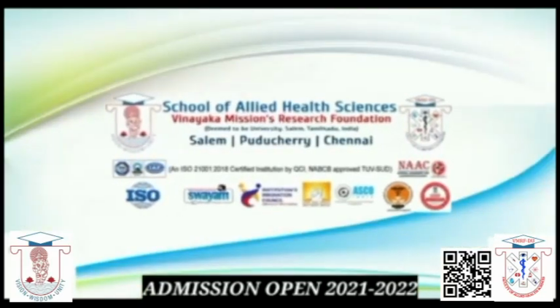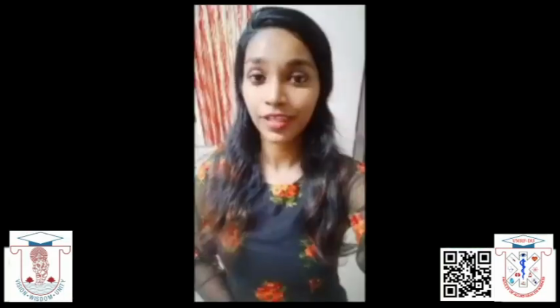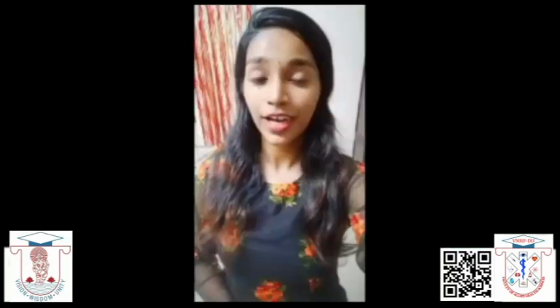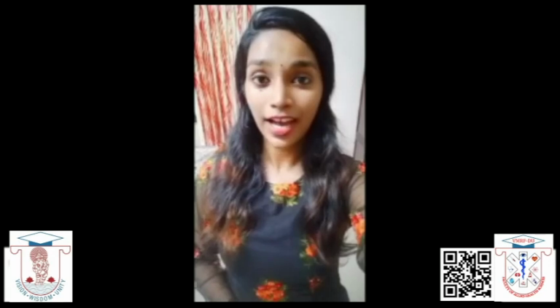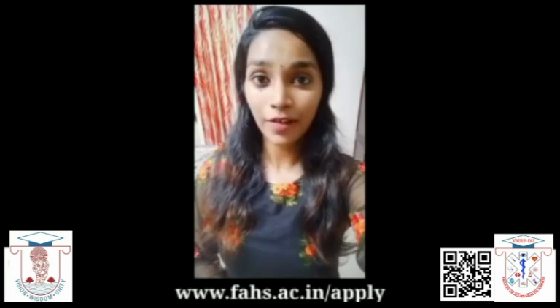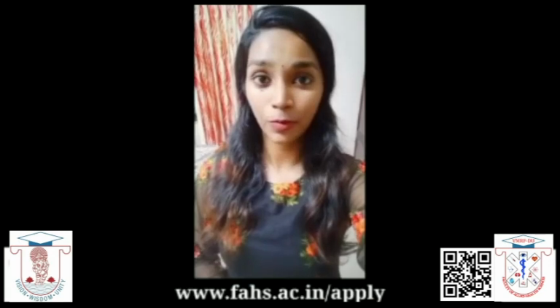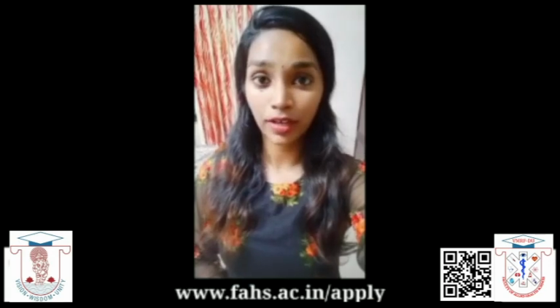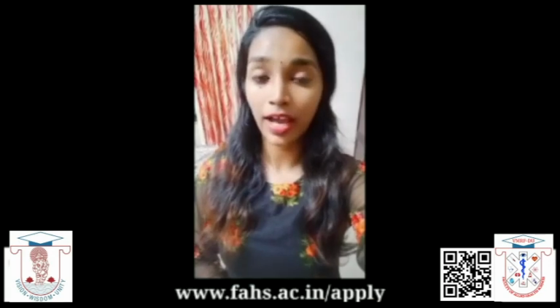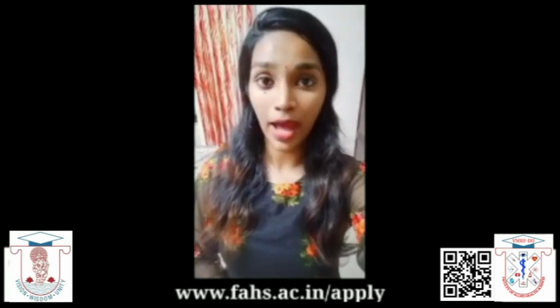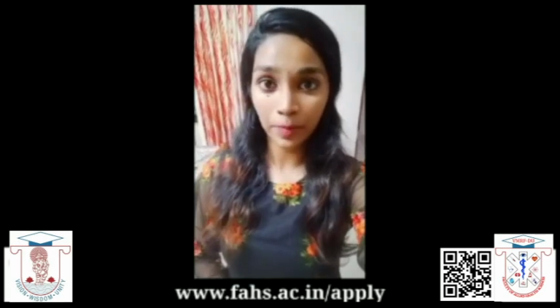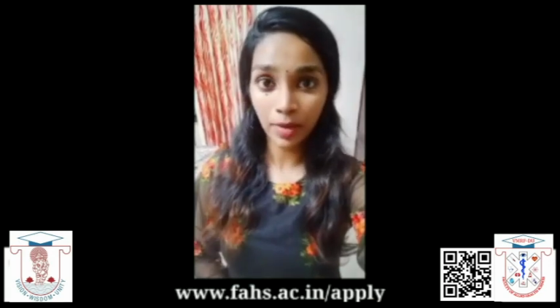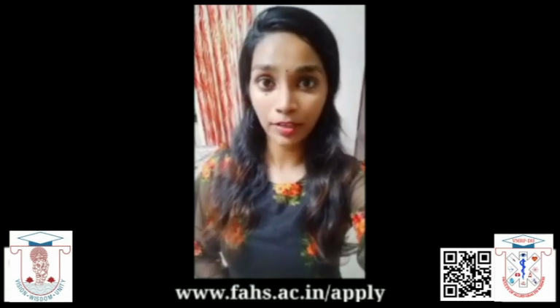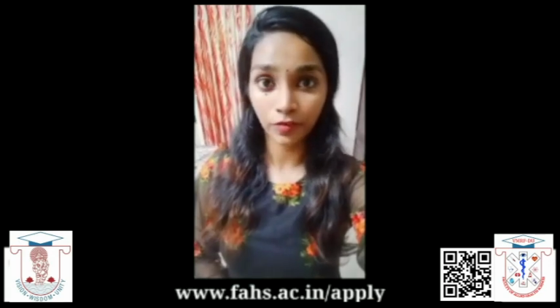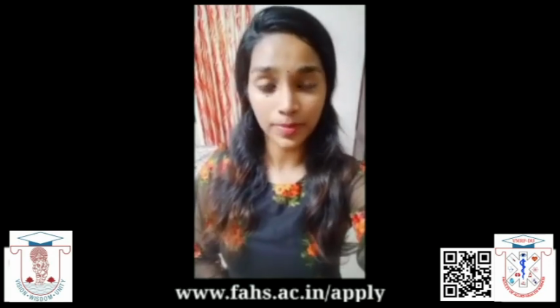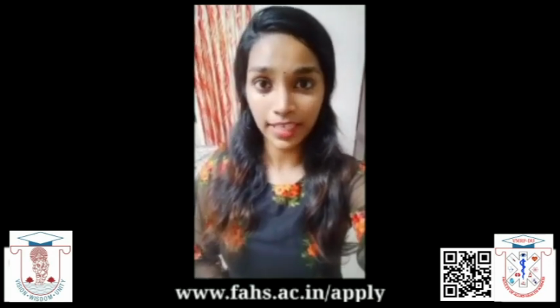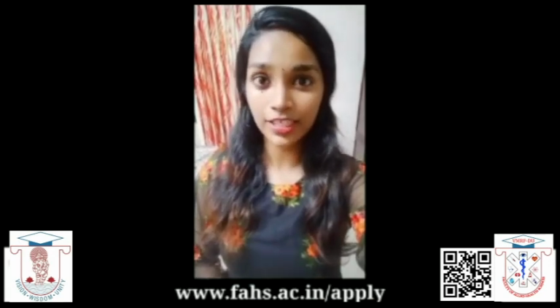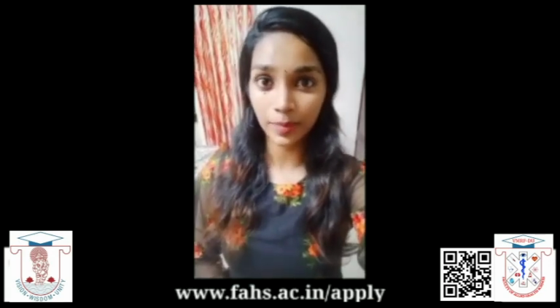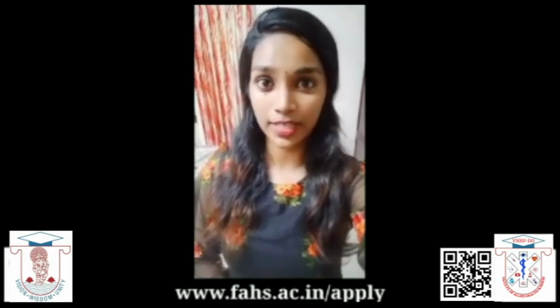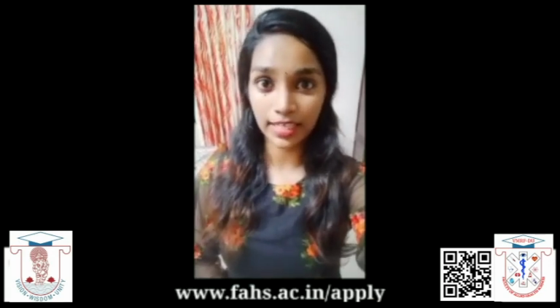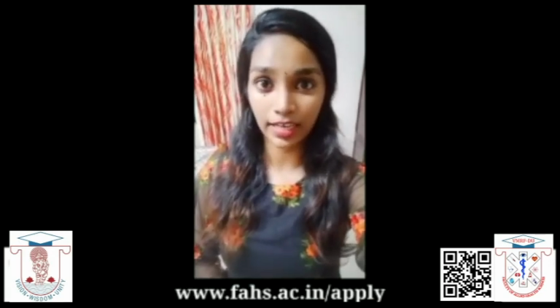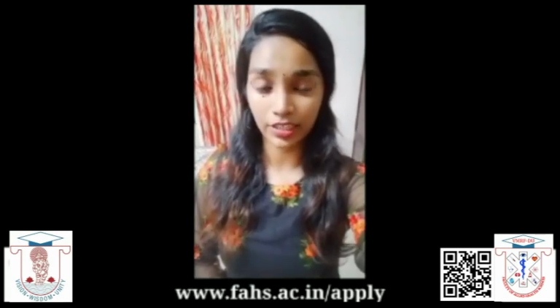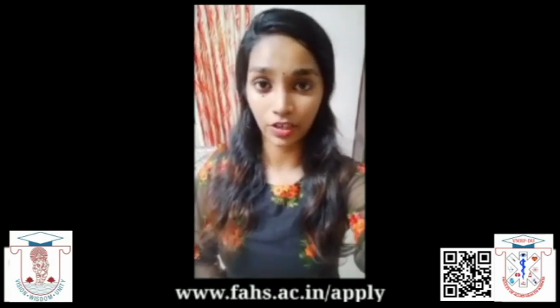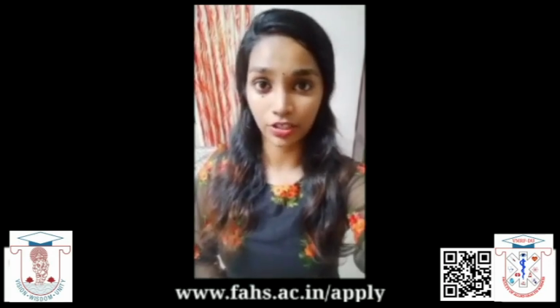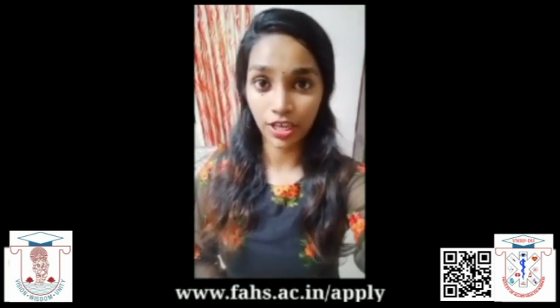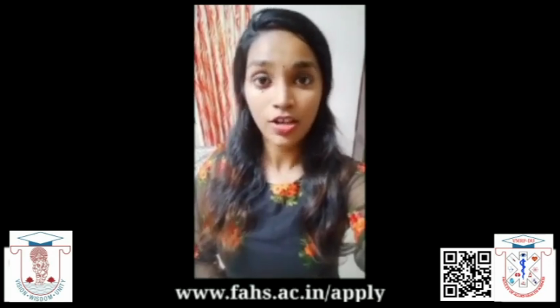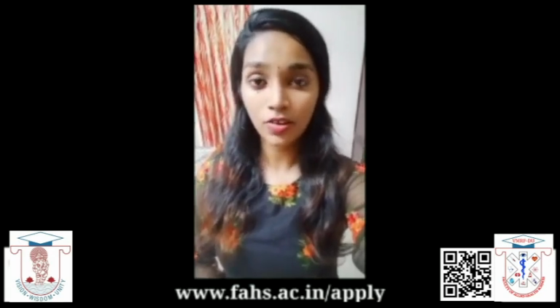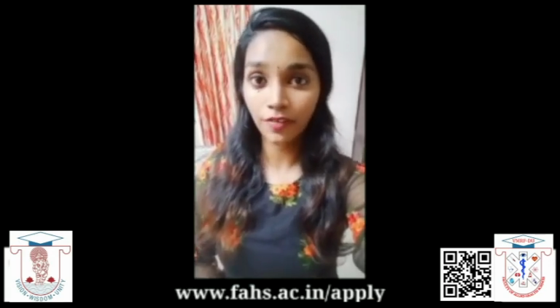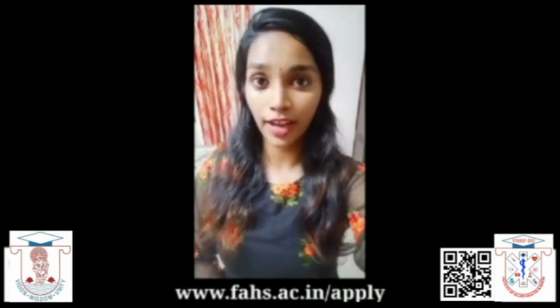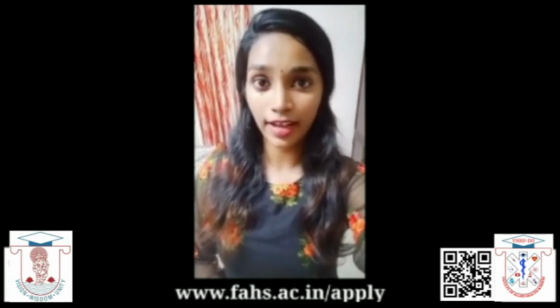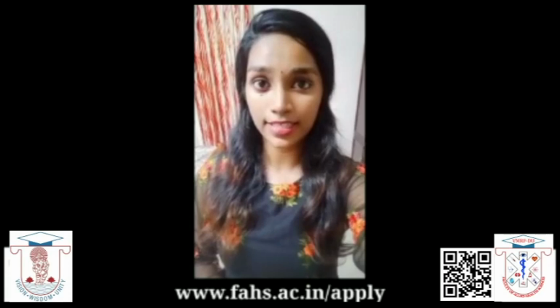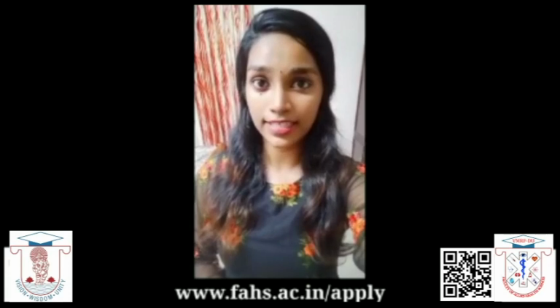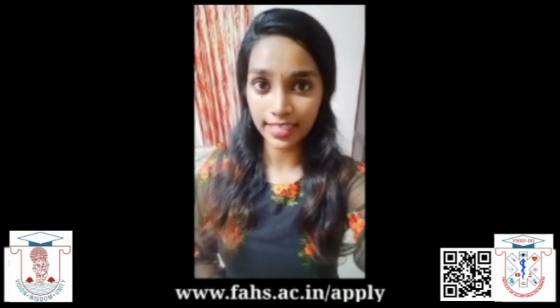Hi everyone, I am Anne-Marie Matthew from second-year BSc Cardiac Technology, School of Land Health Sciences Salem.